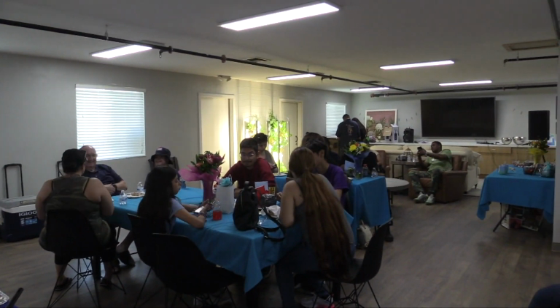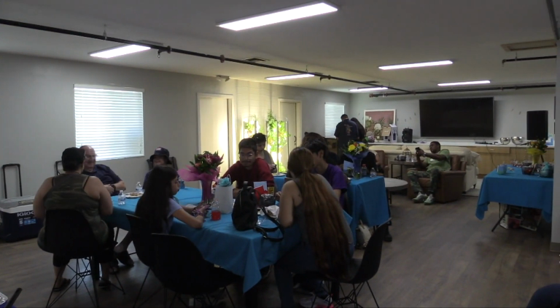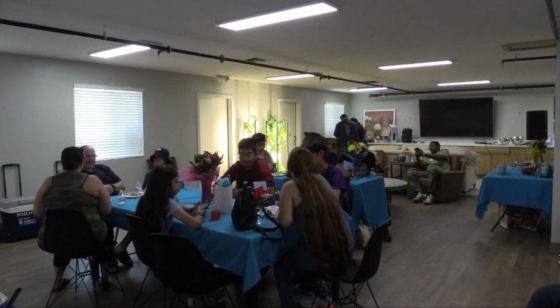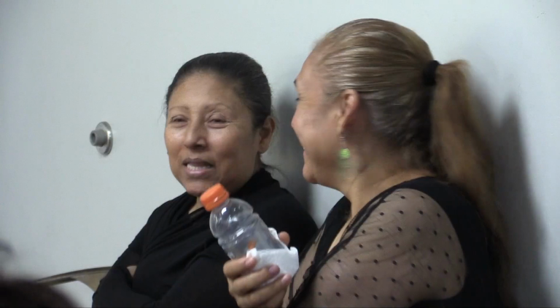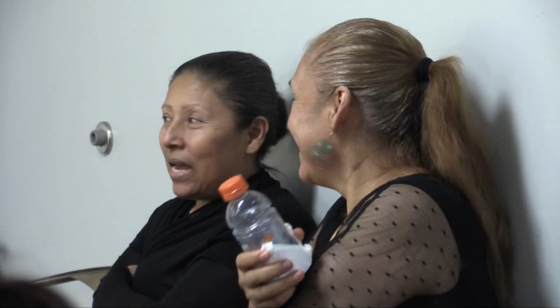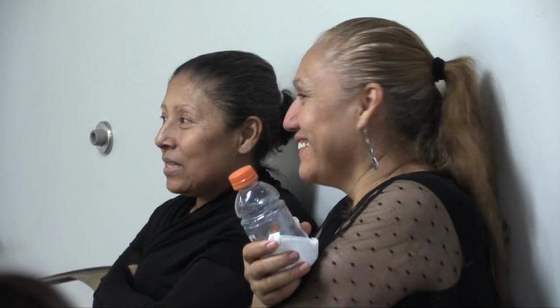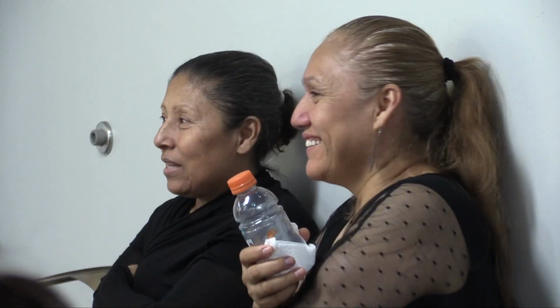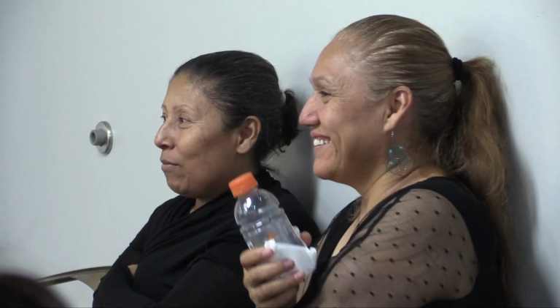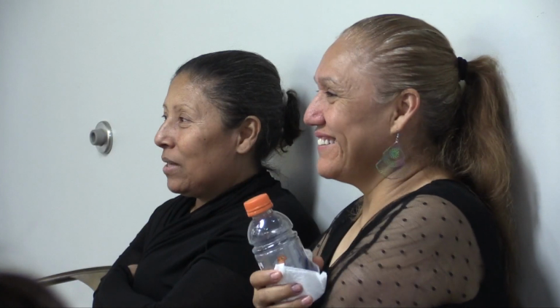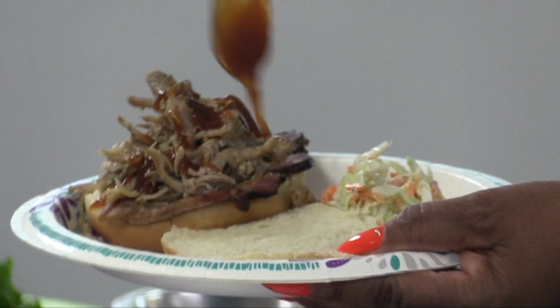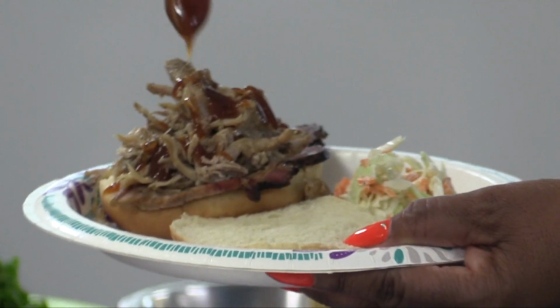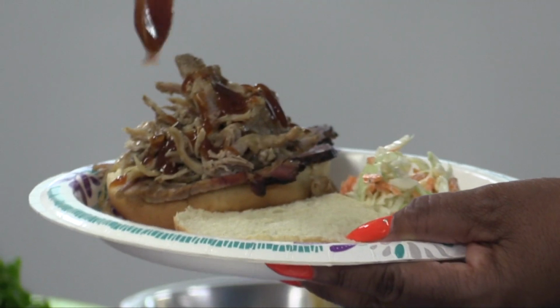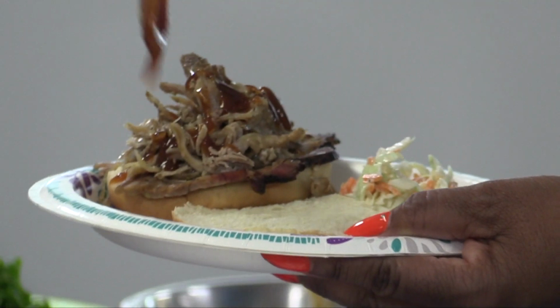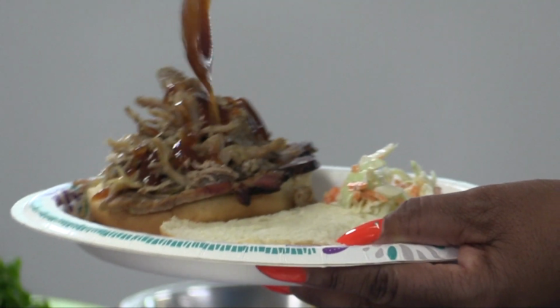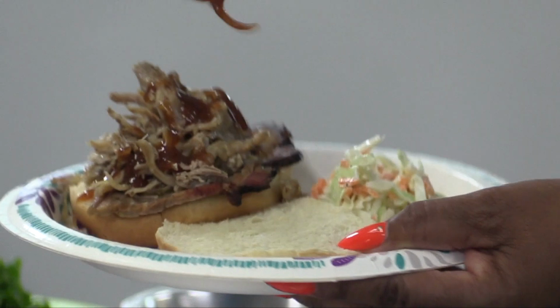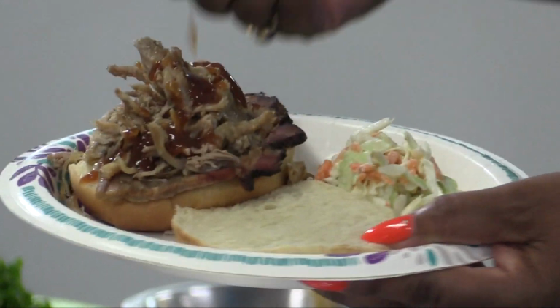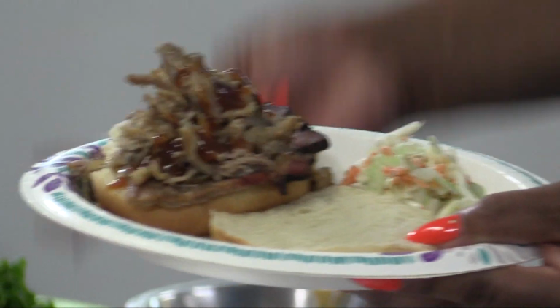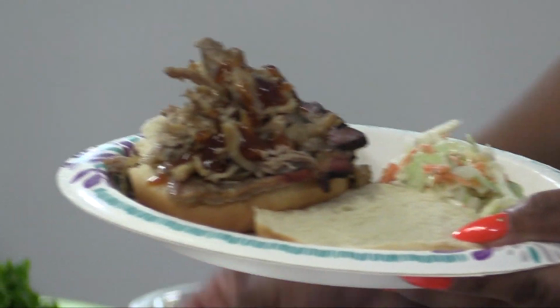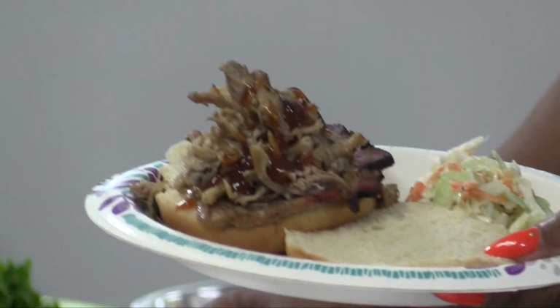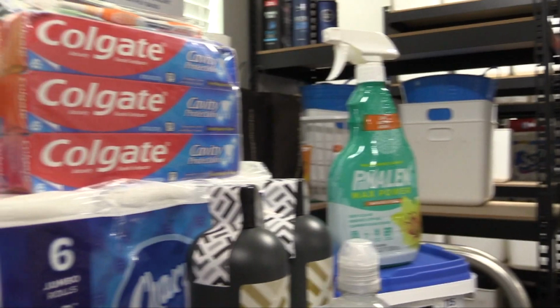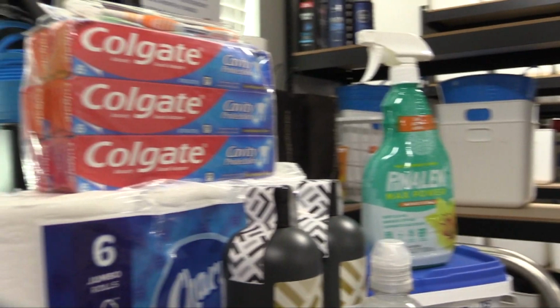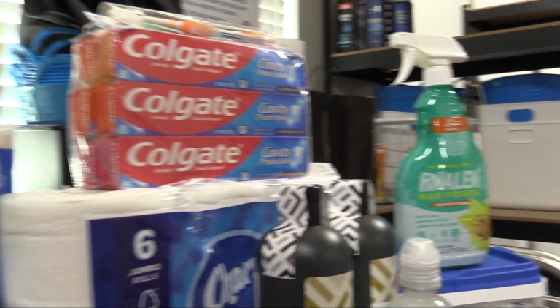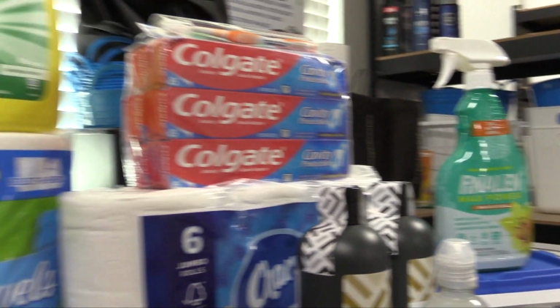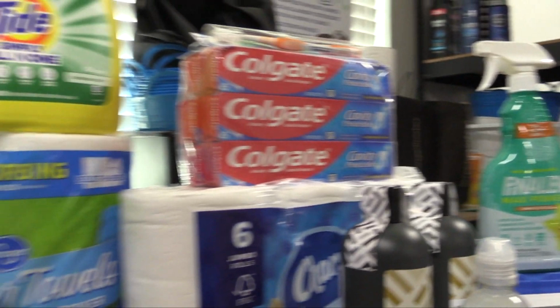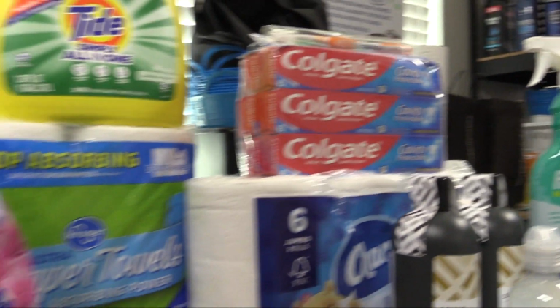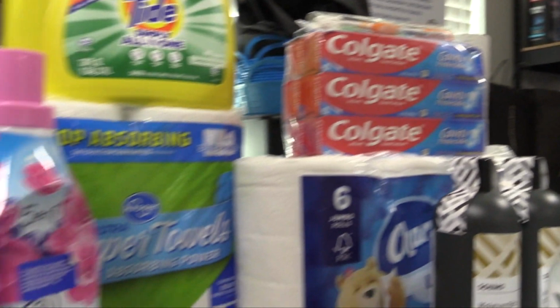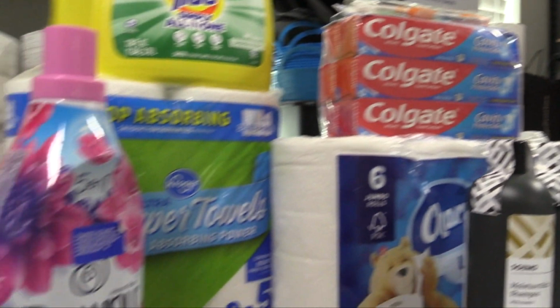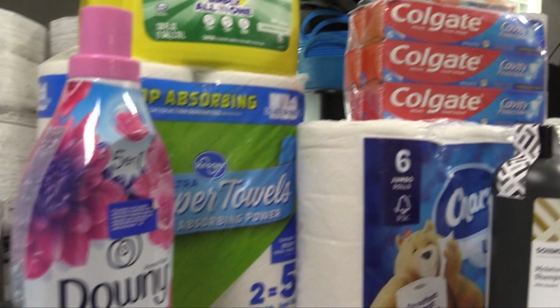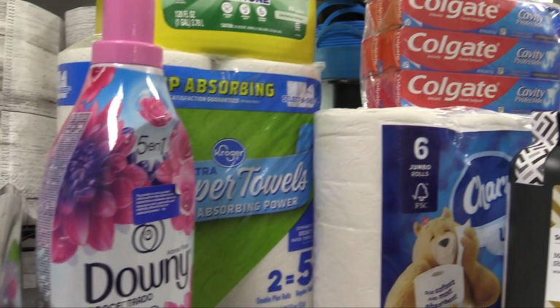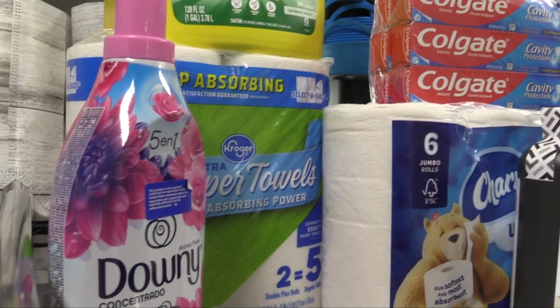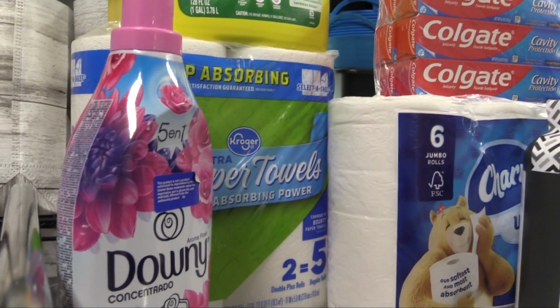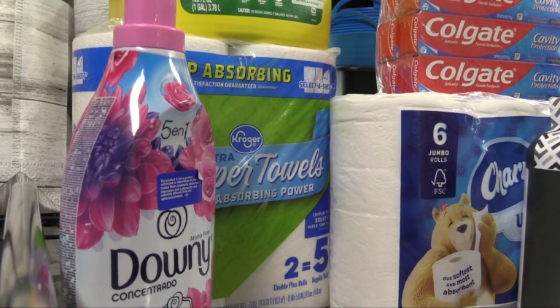There are bills to pay, dinners to be made, and pantries to restock with essential supplies.